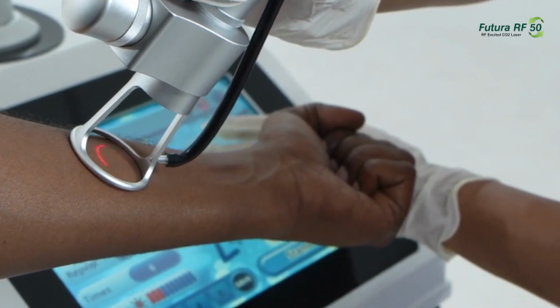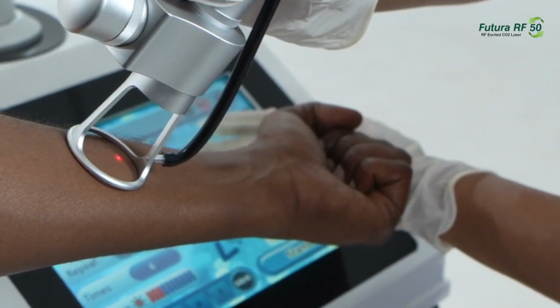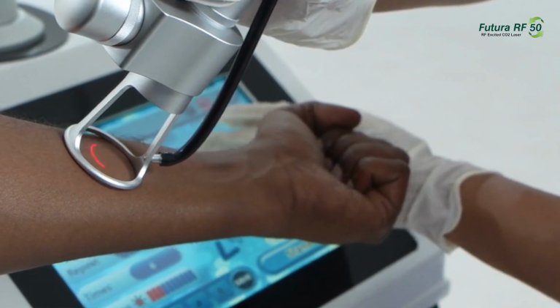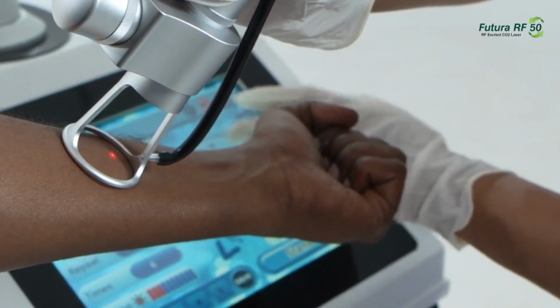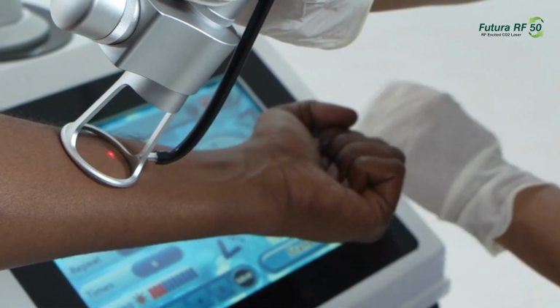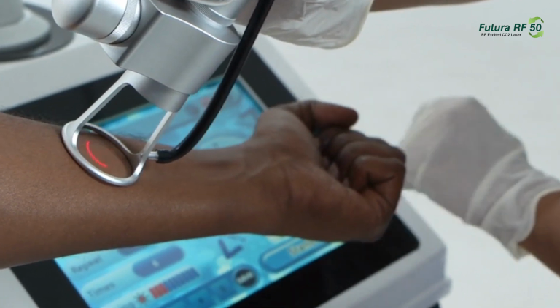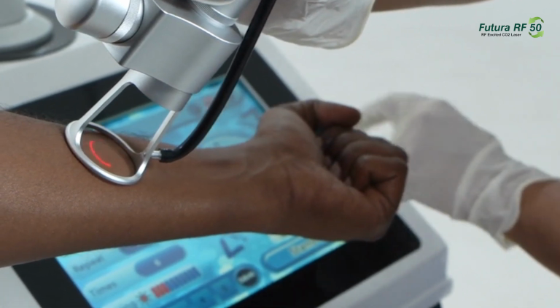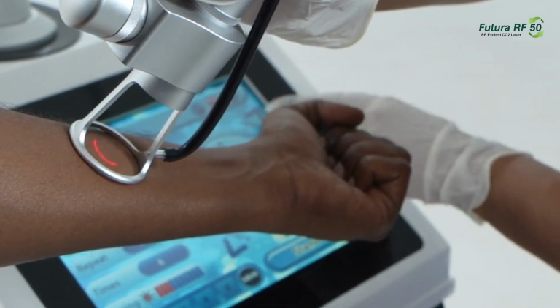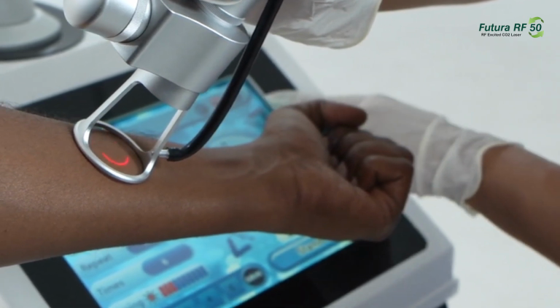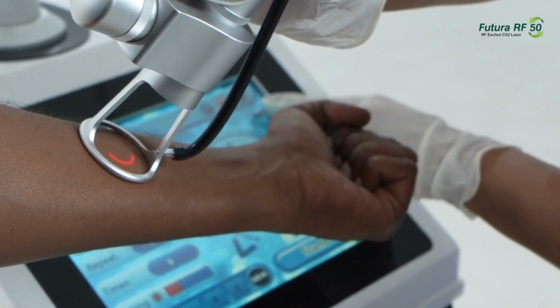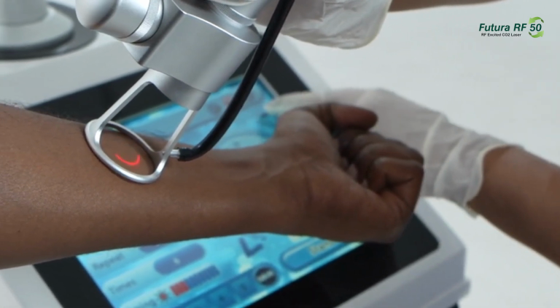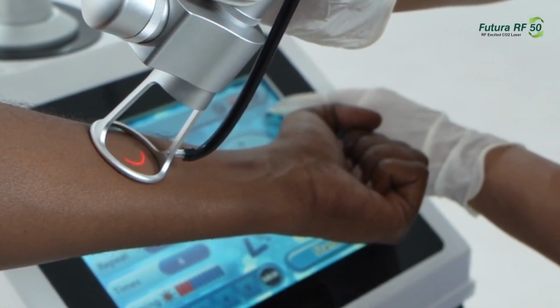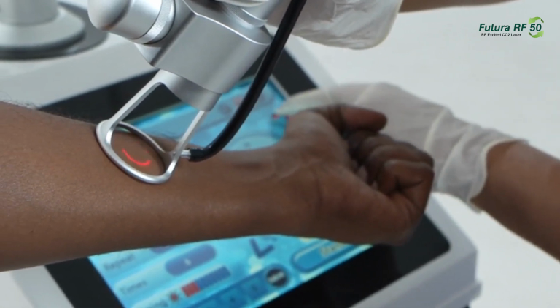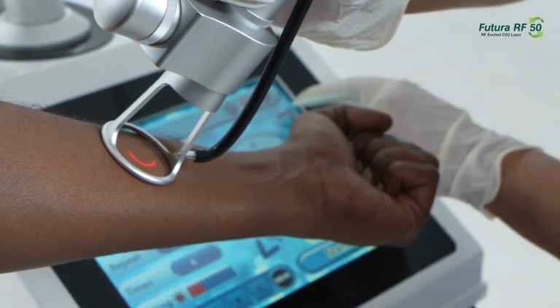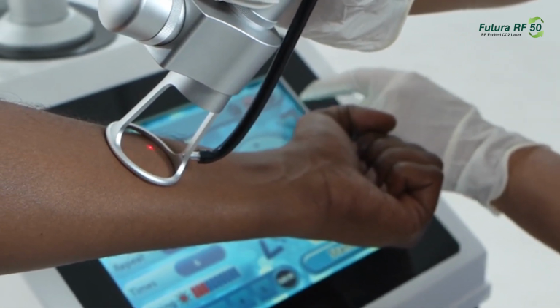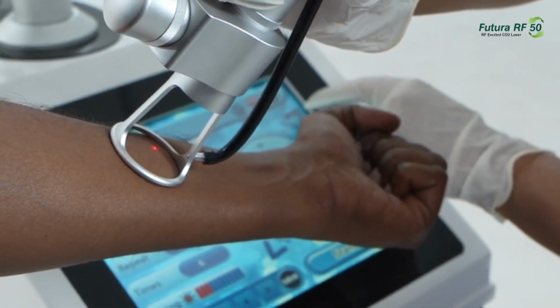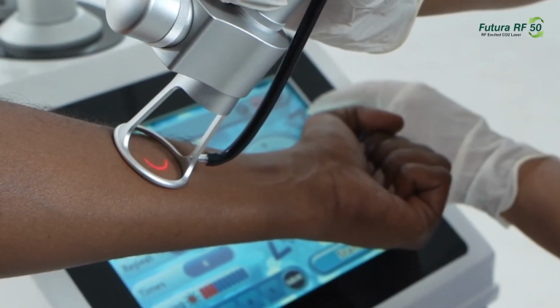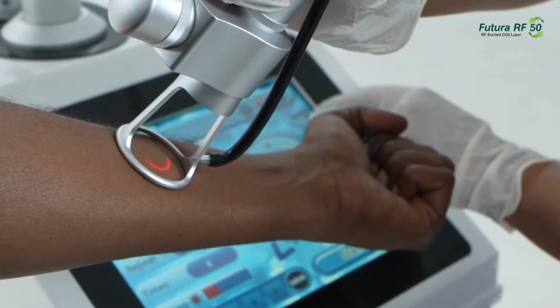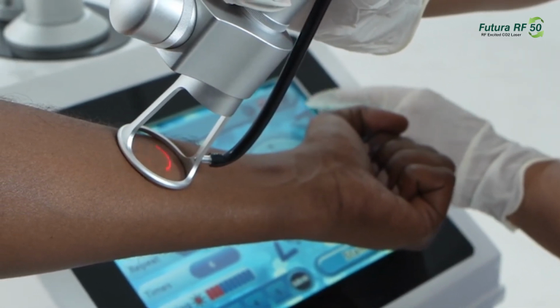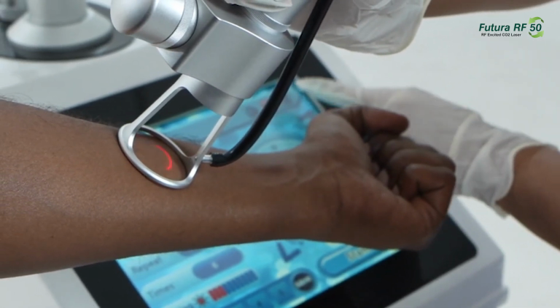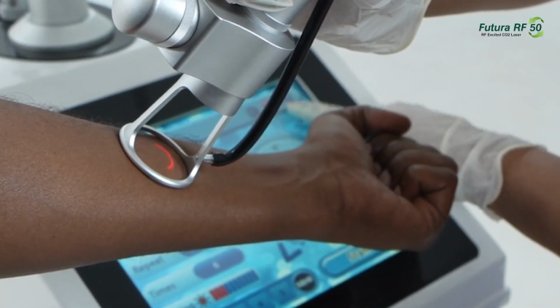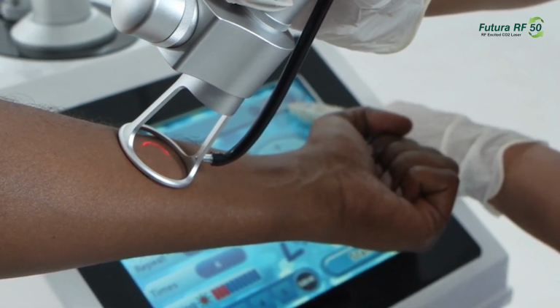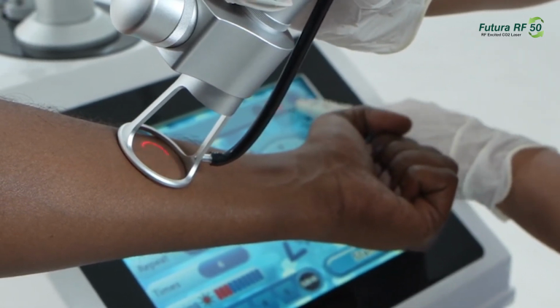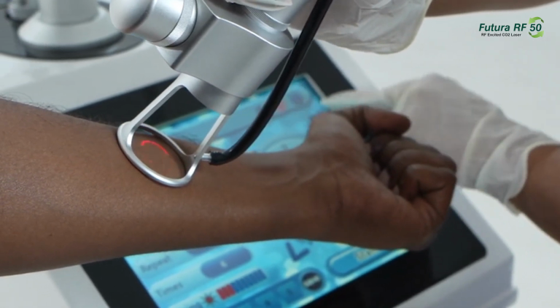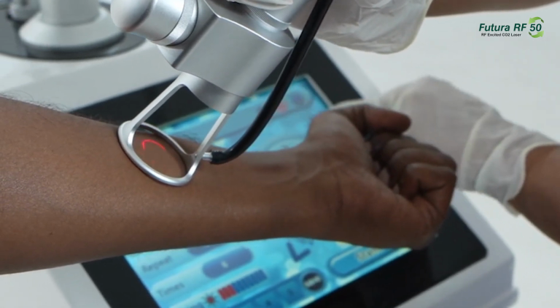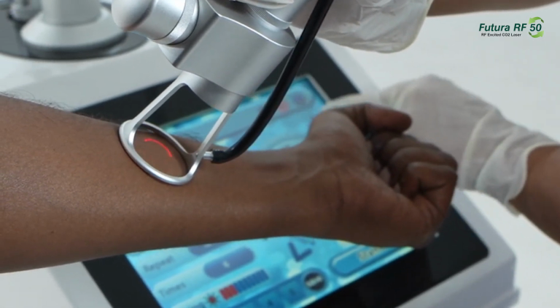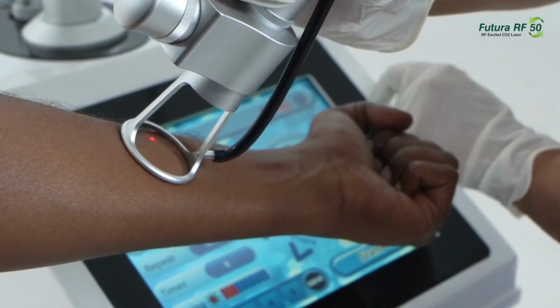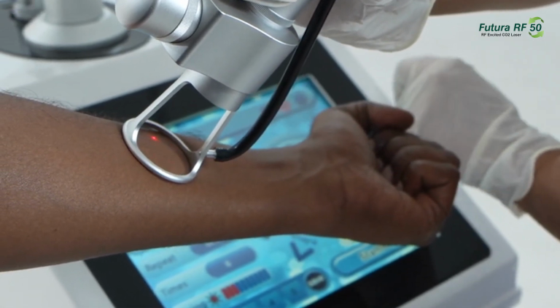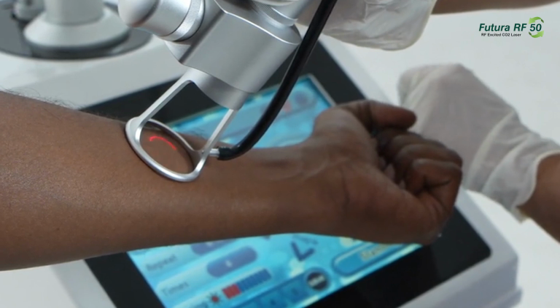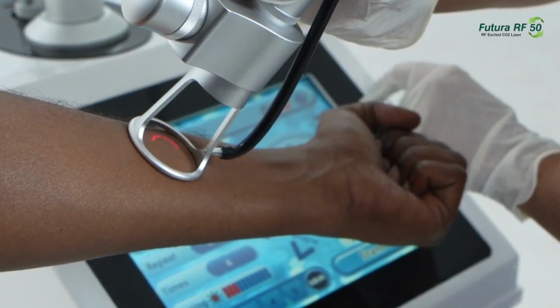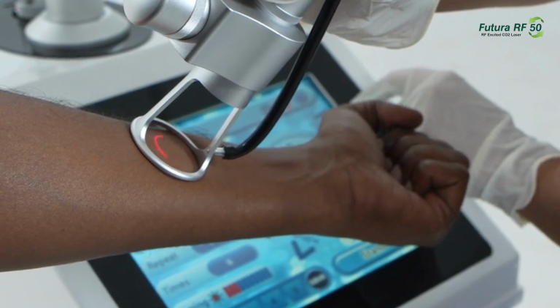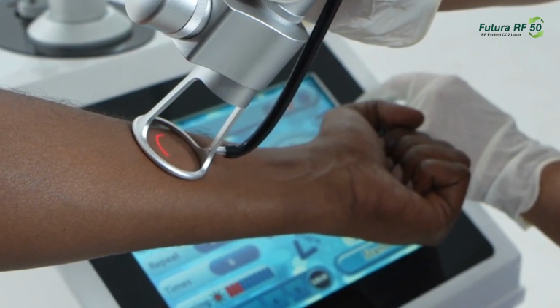Utilizing microbeams in a spiral pattern, the Futura RF50 targets superficial layers, promoting faster healing and shorter recovery times.